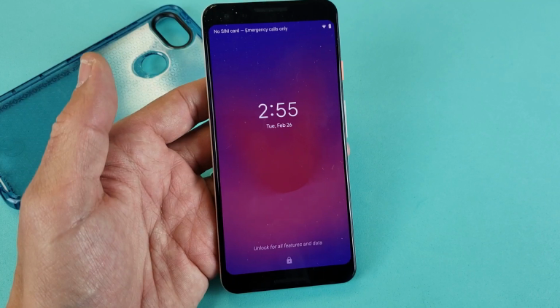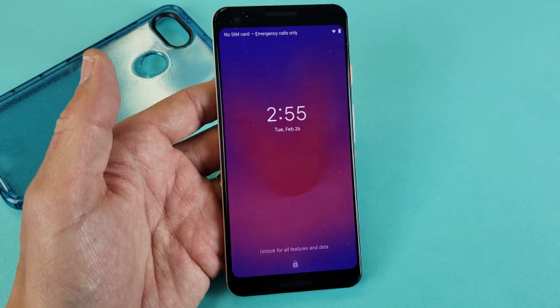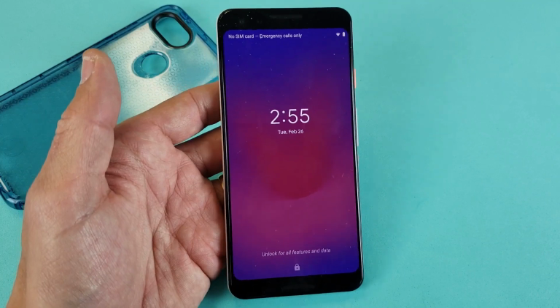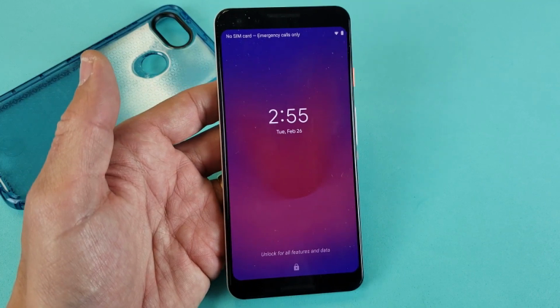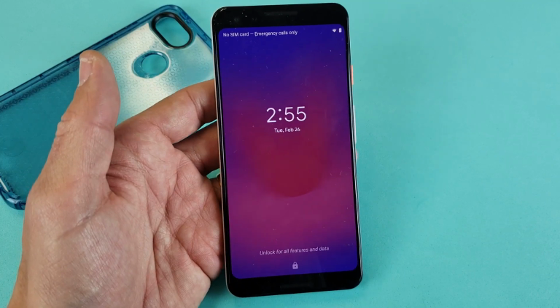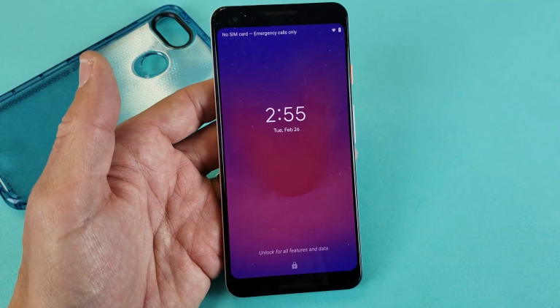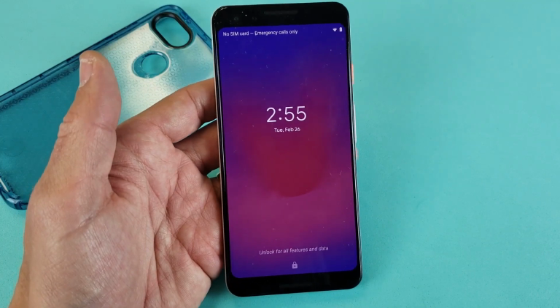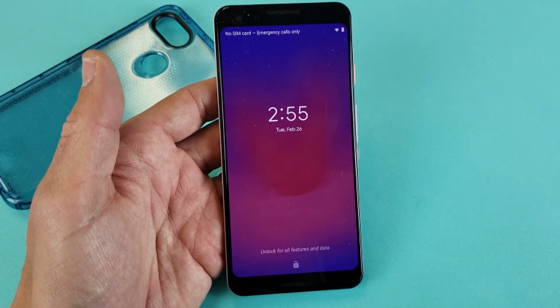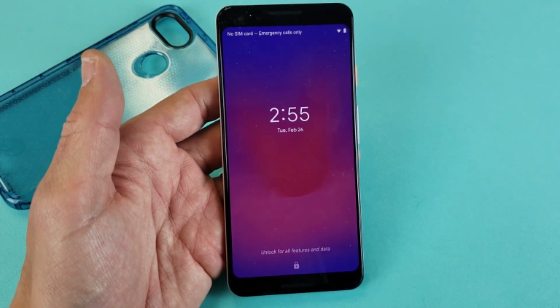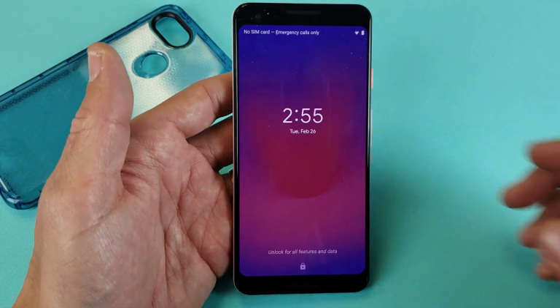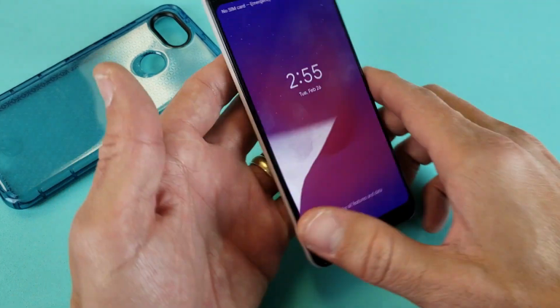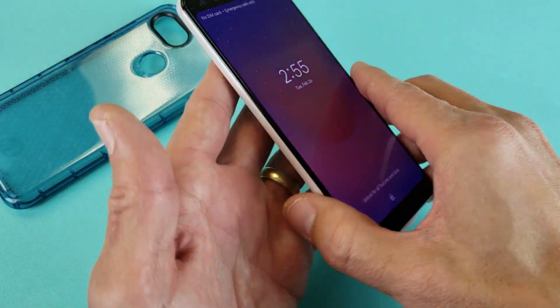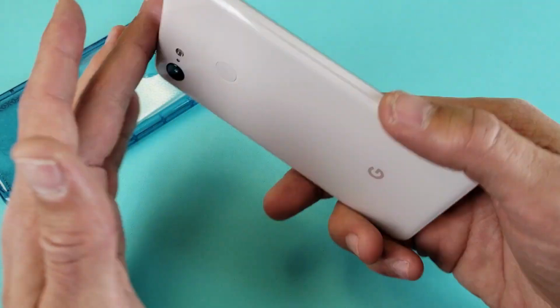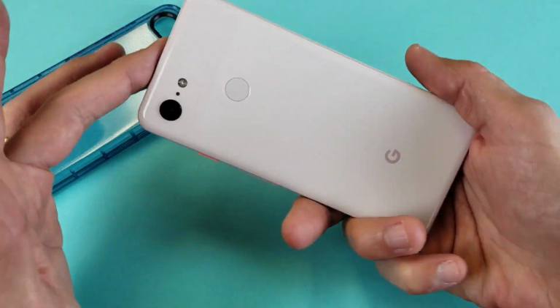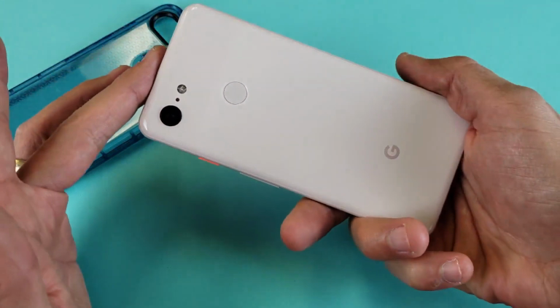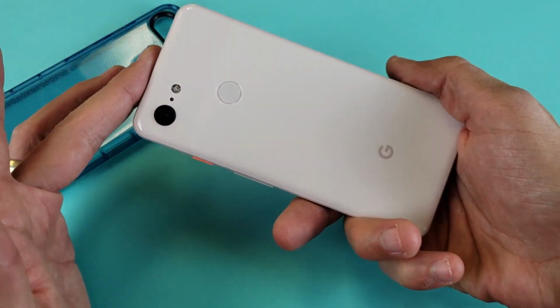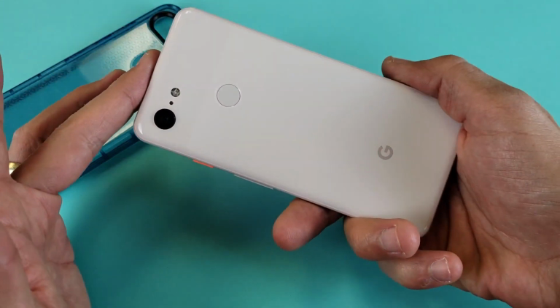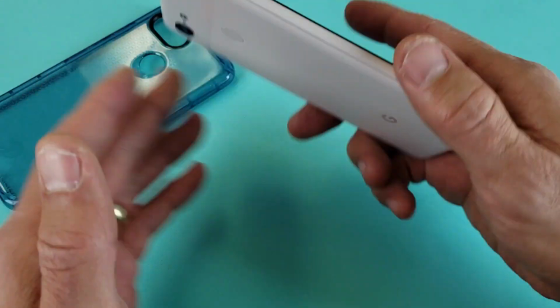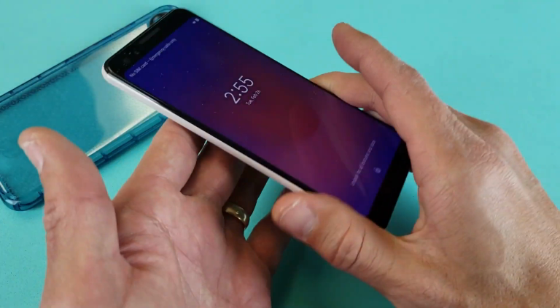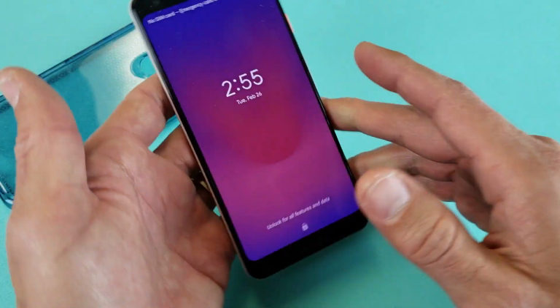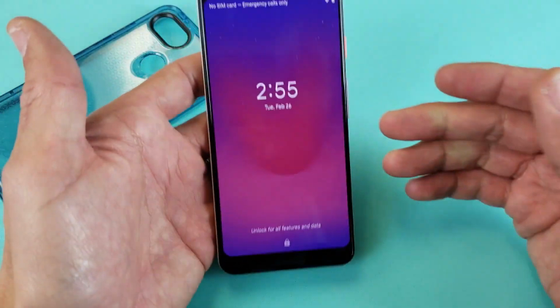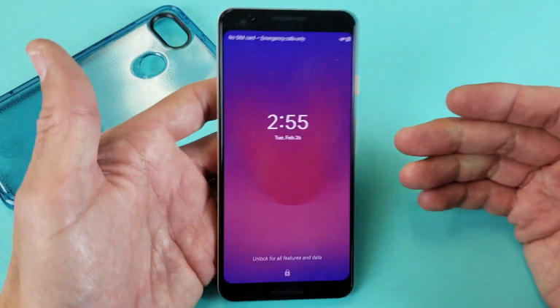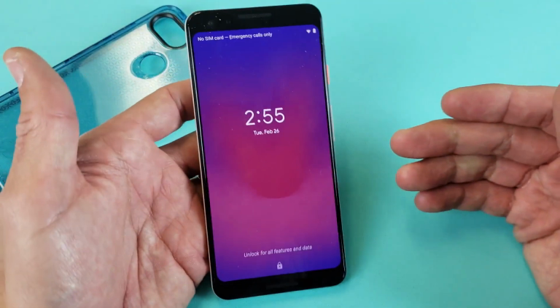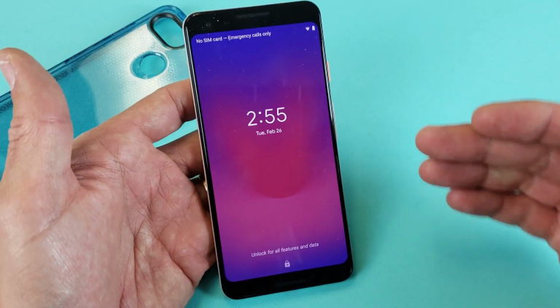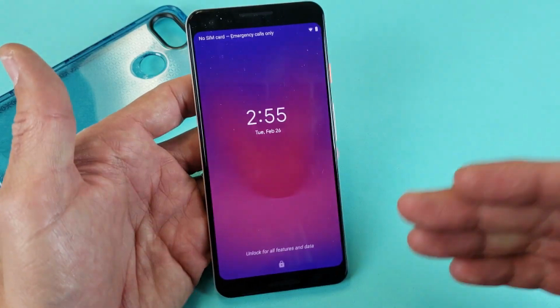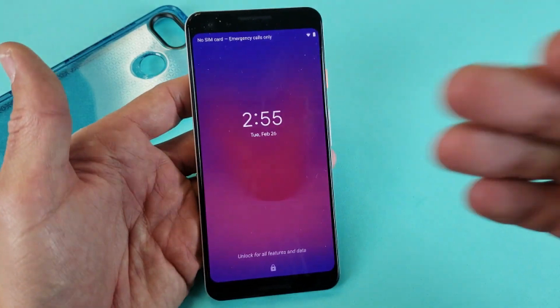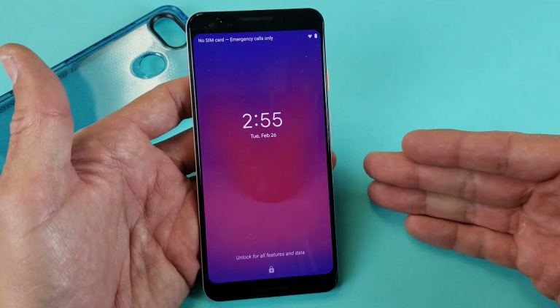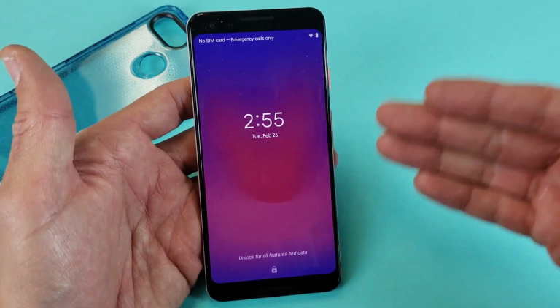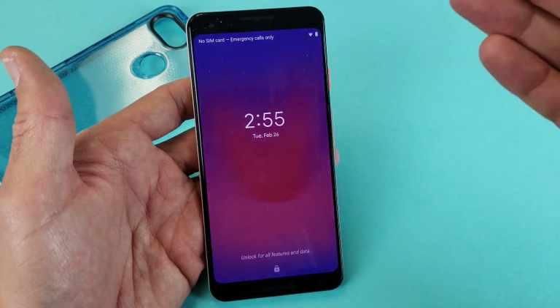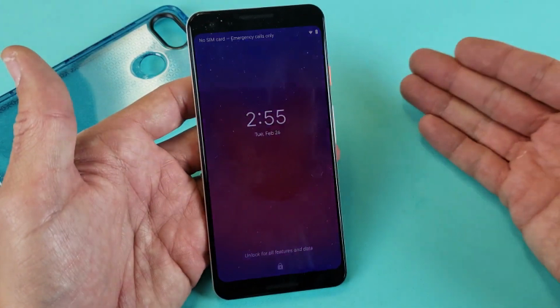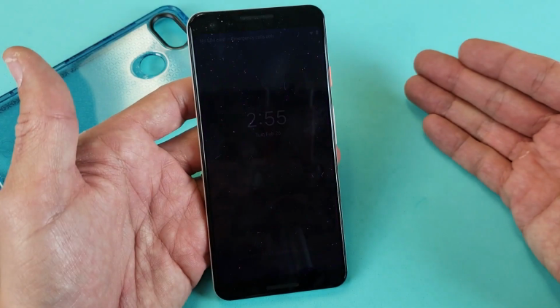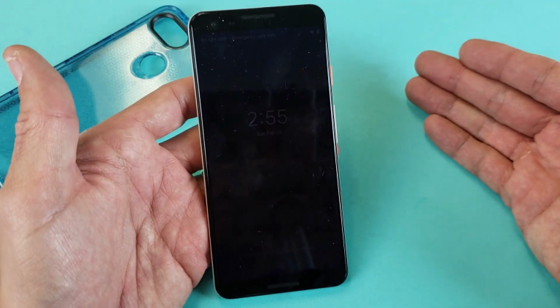Hey, what is going on guys? So you have a Google Pixel 3 or 3XL and I'm going to show you how to get in and get out of safe mode.